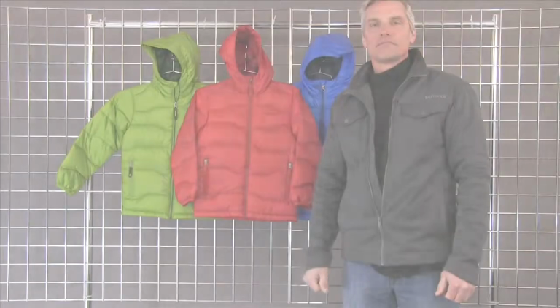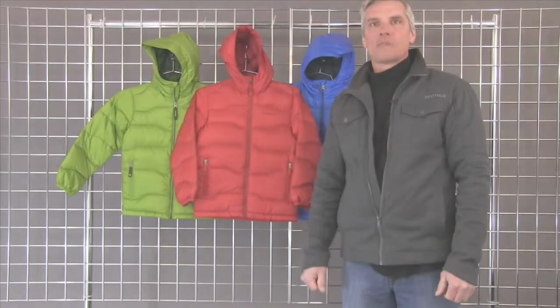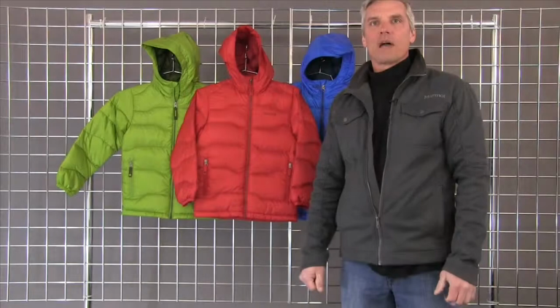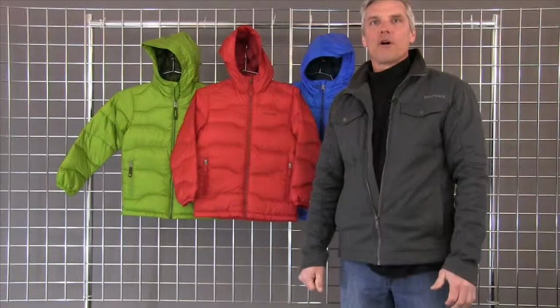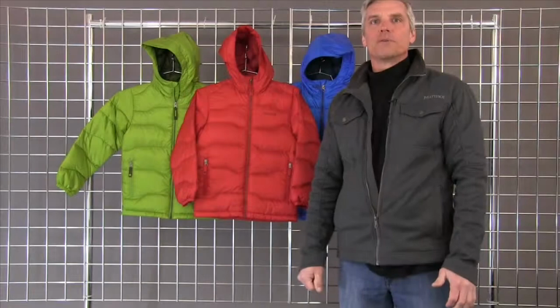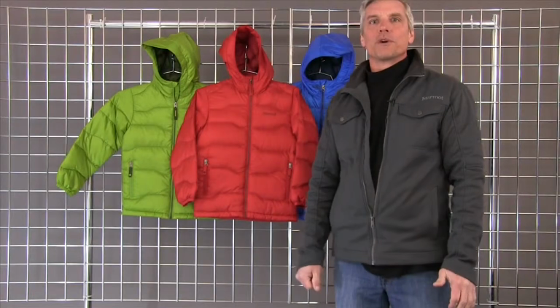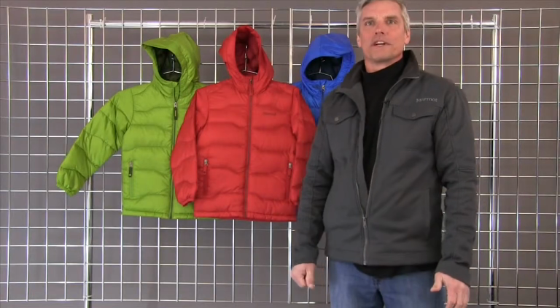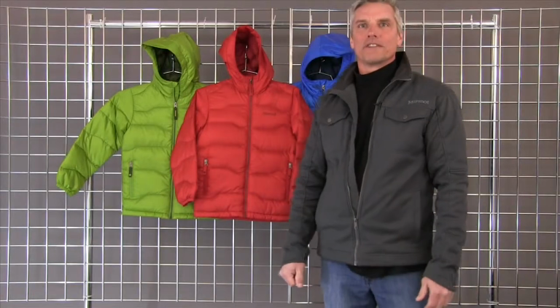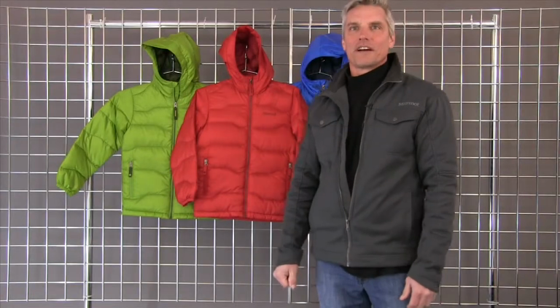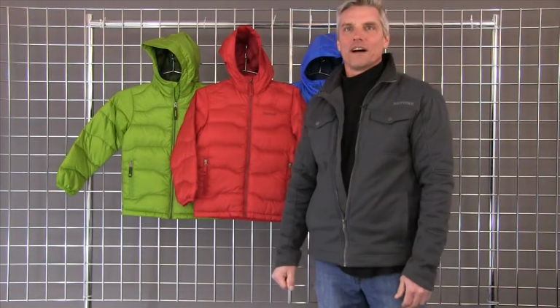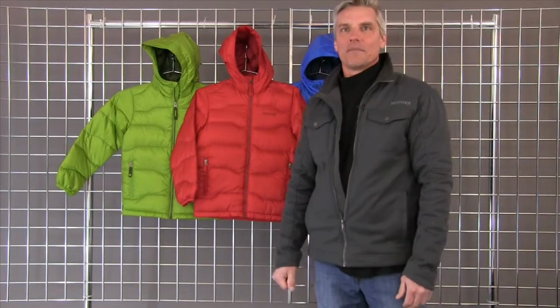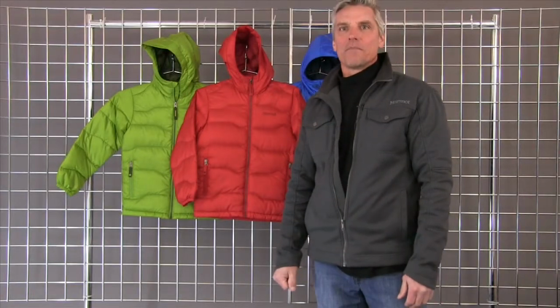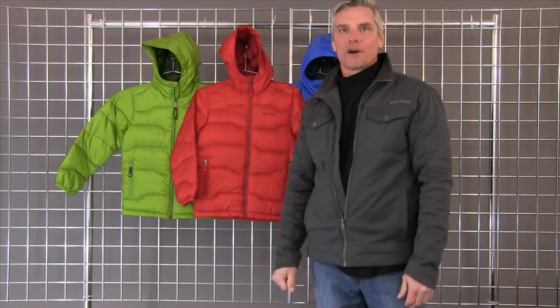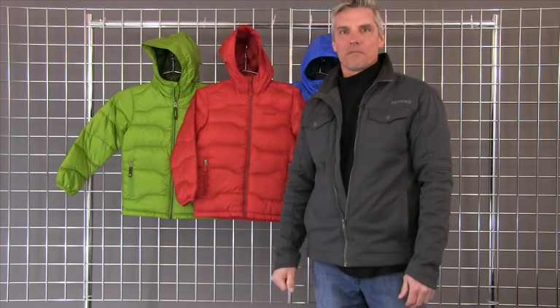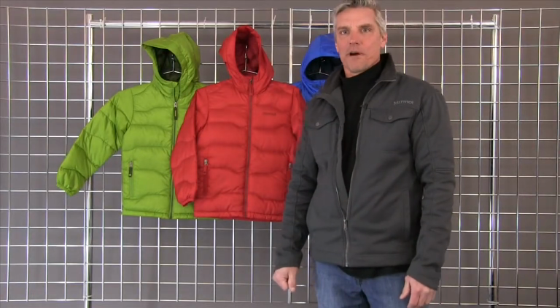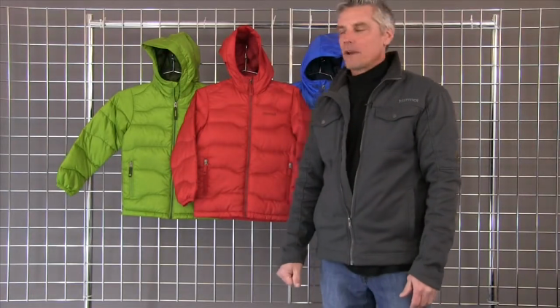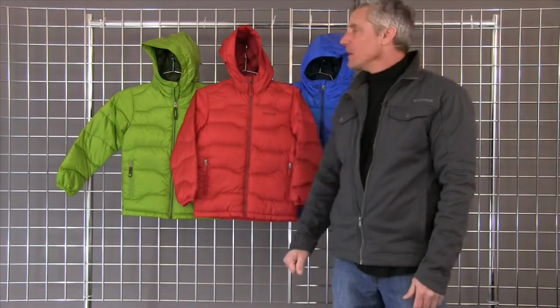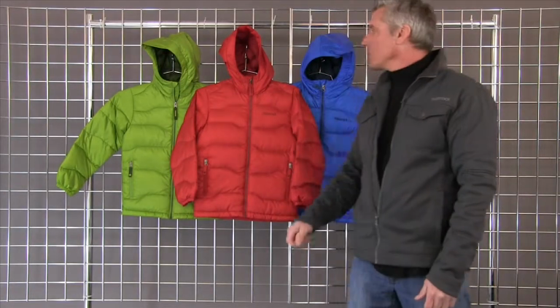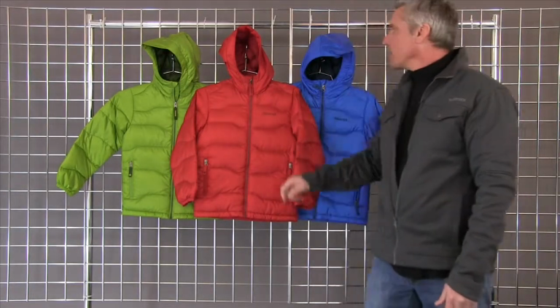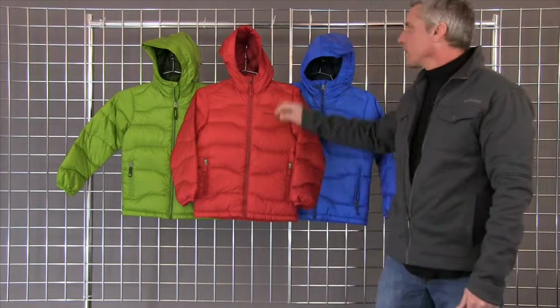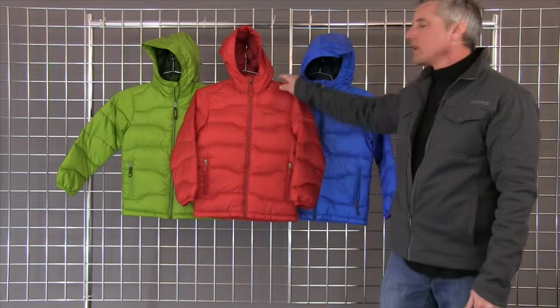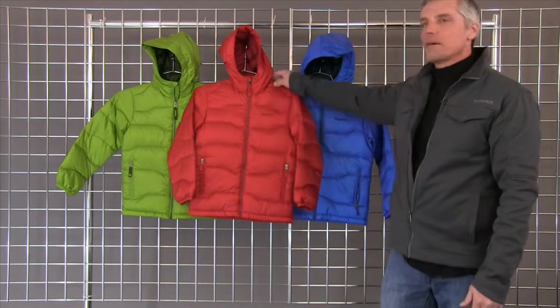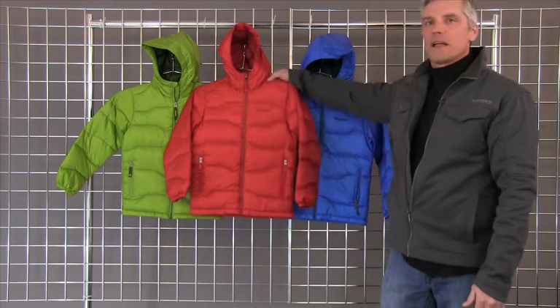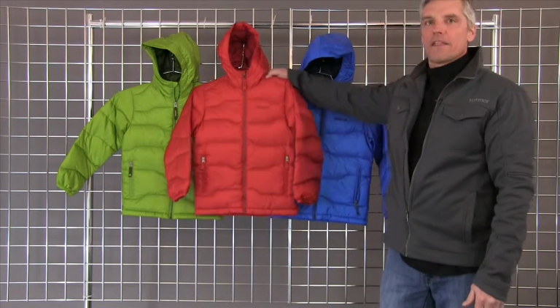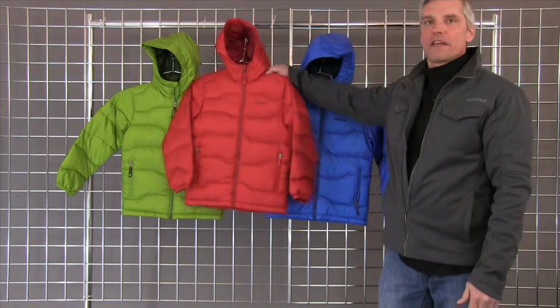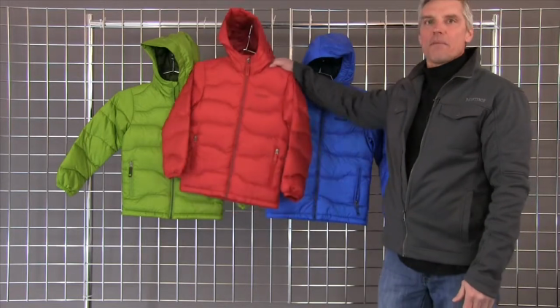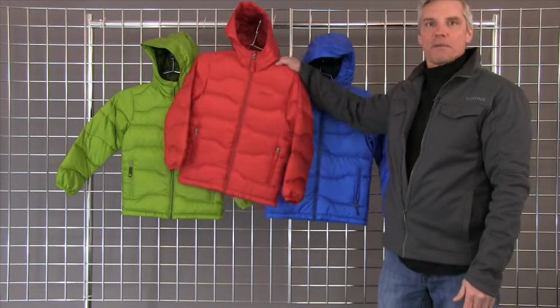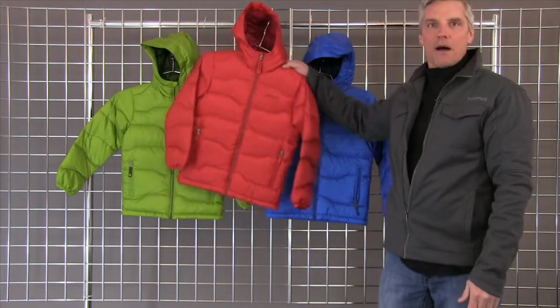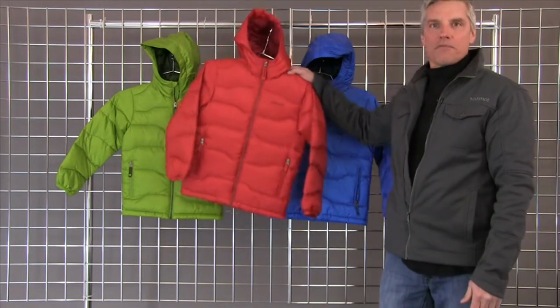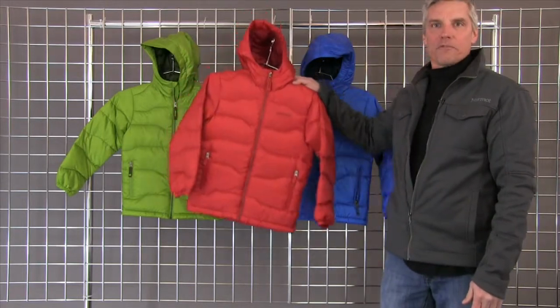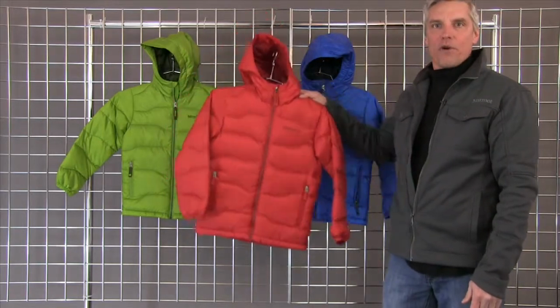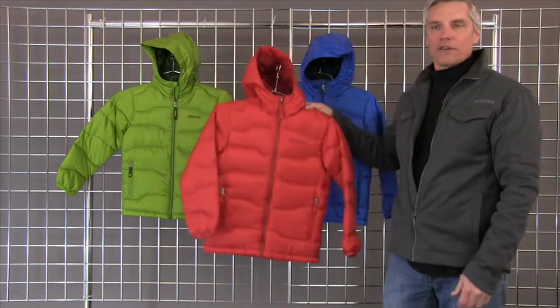Hi, welcome to winterkids.com. I'm Mark with Marmot. We're here to talk about the Amidablam for boys.